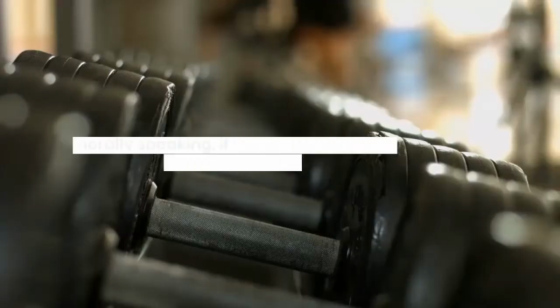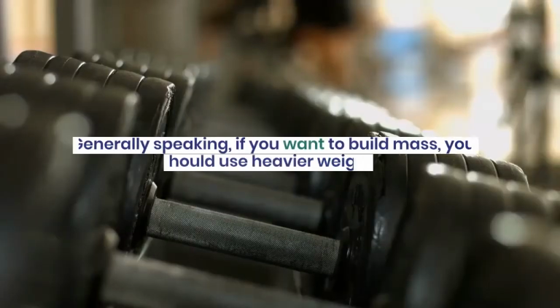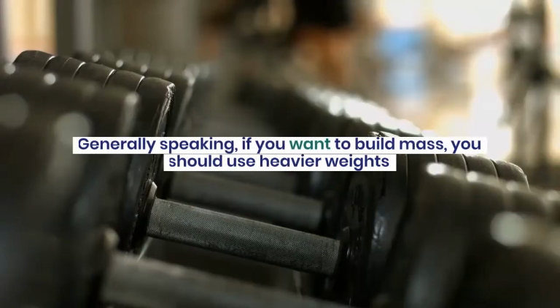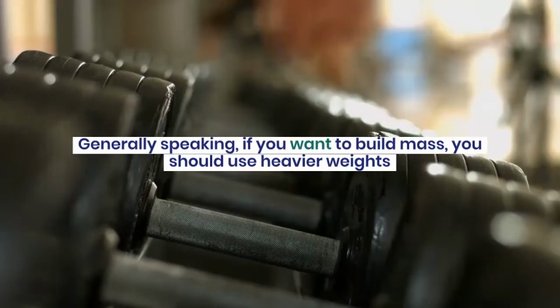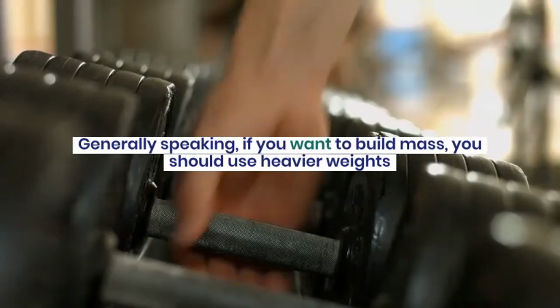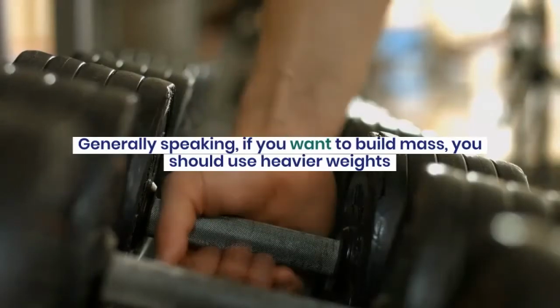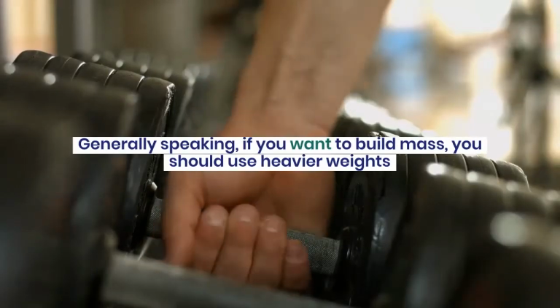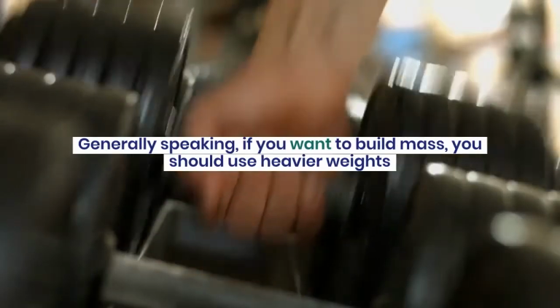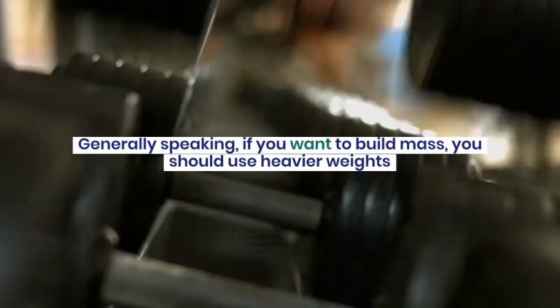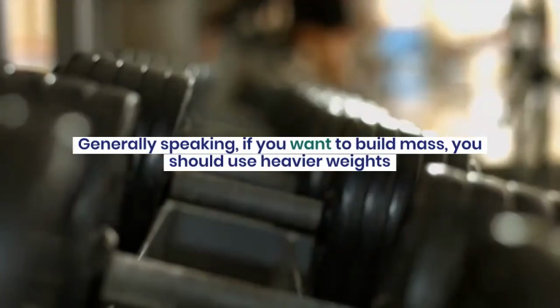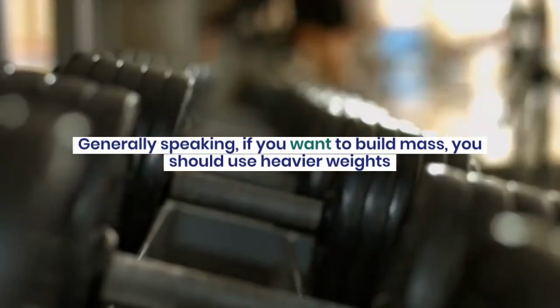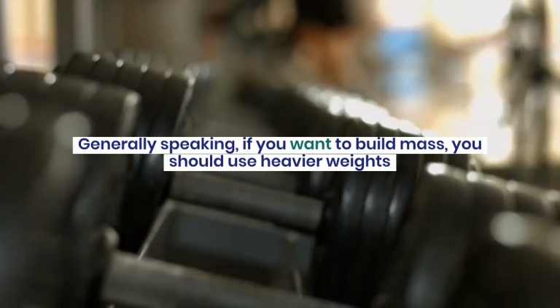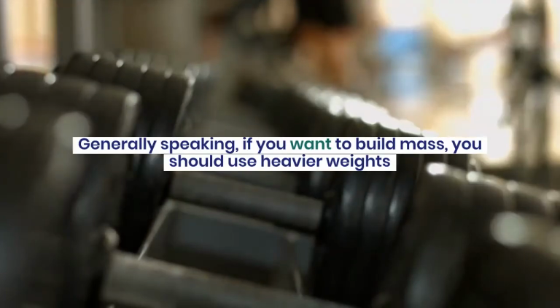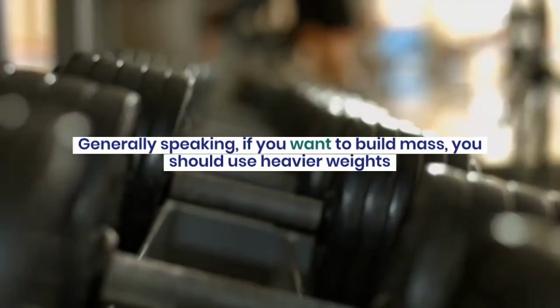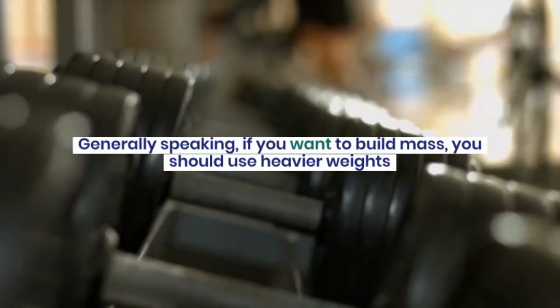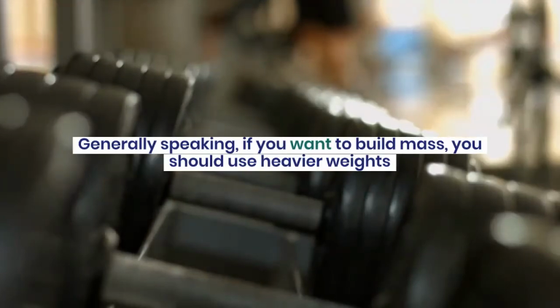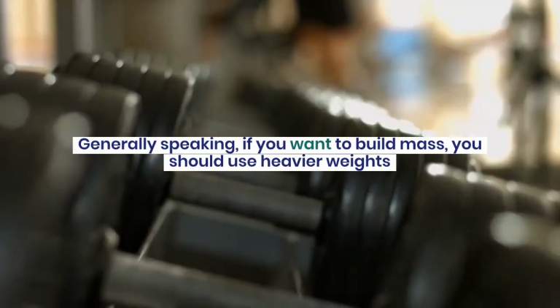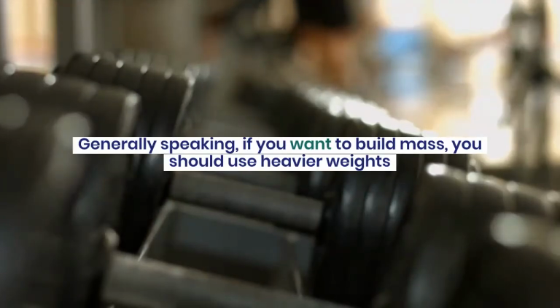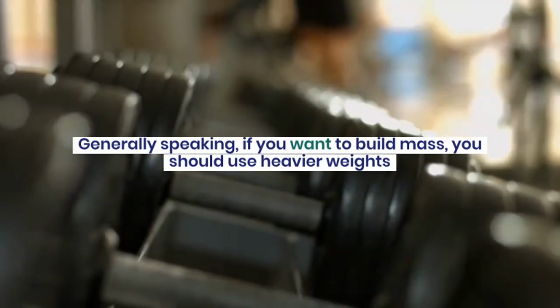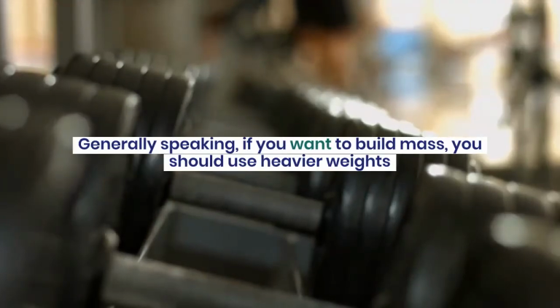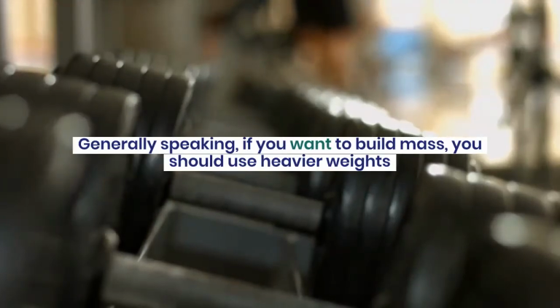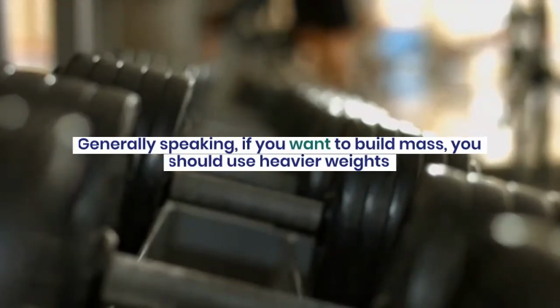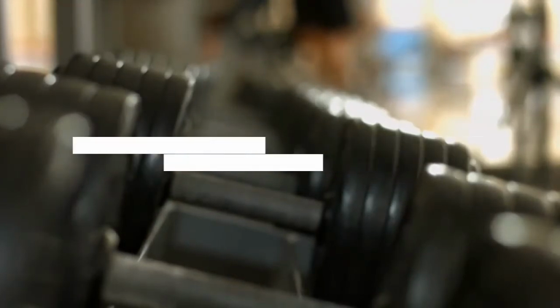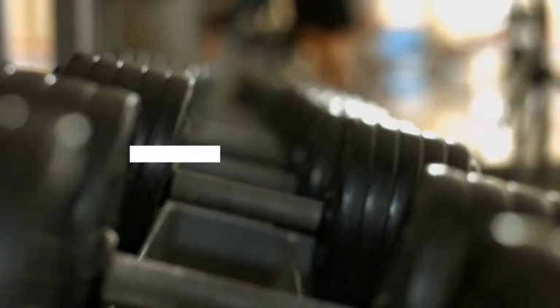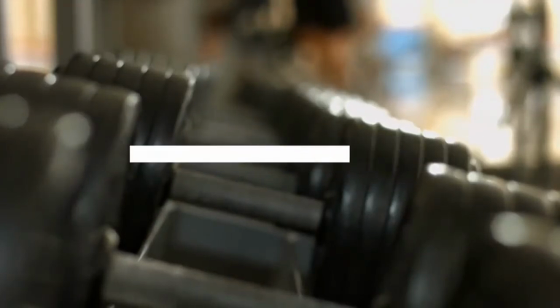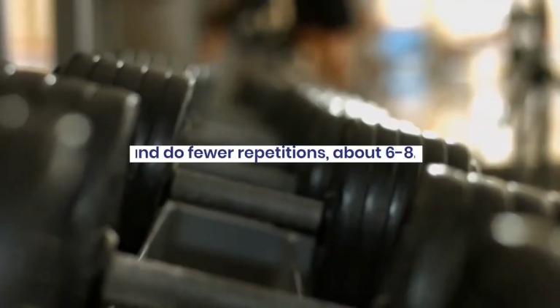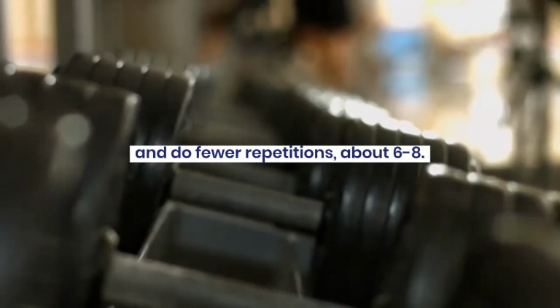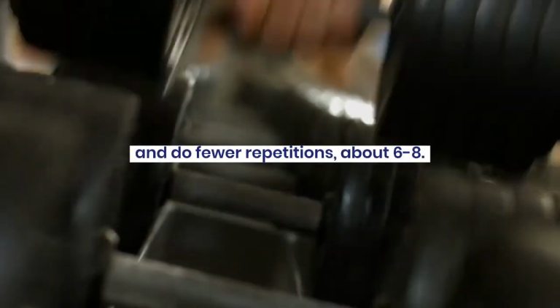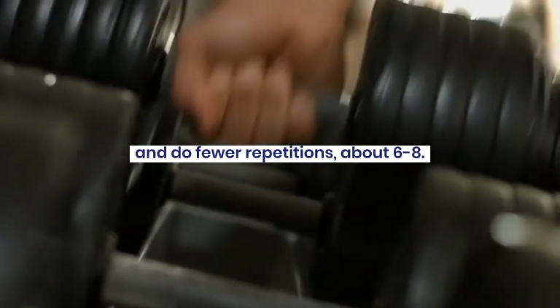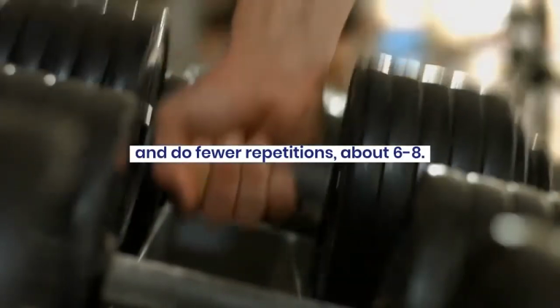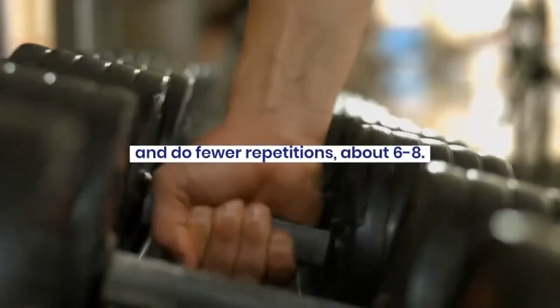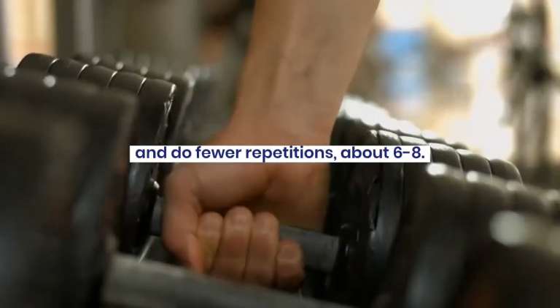Generally speaking, if you want to build mass, you should use heavier weights and do fewer repetitions.